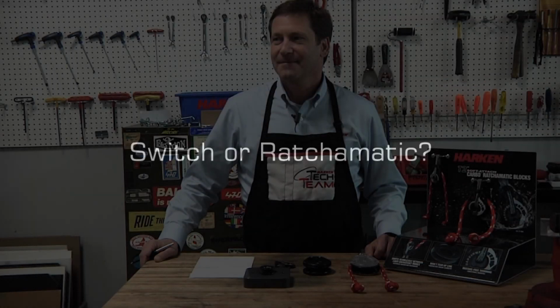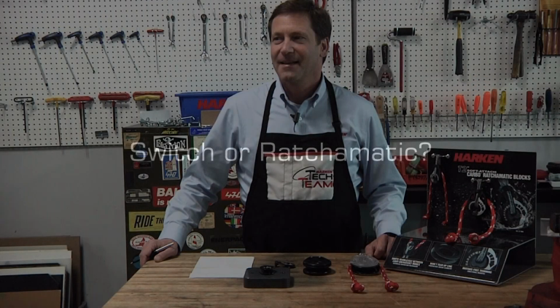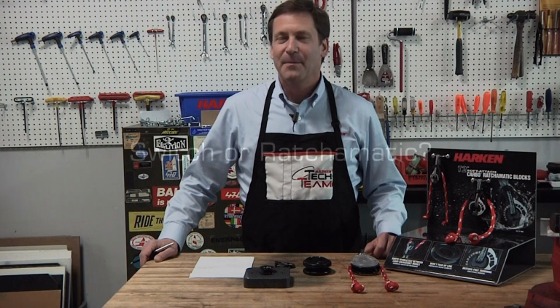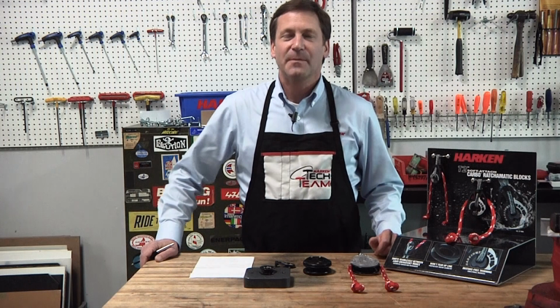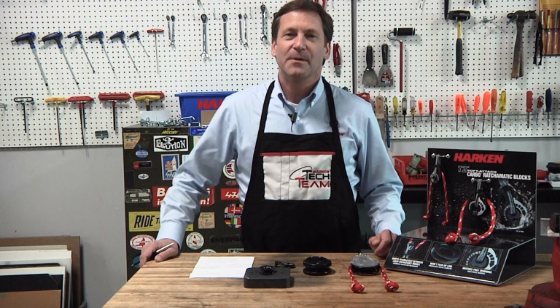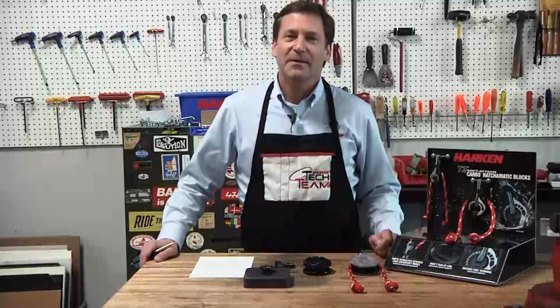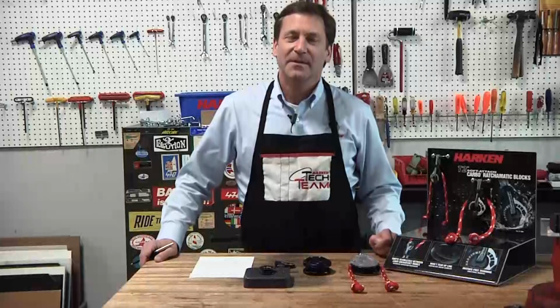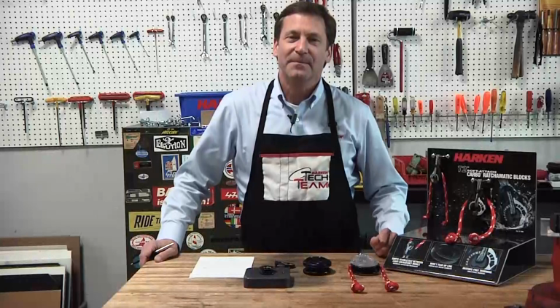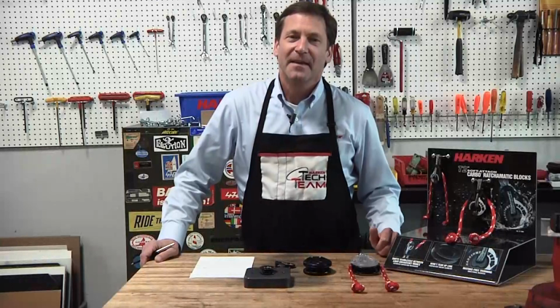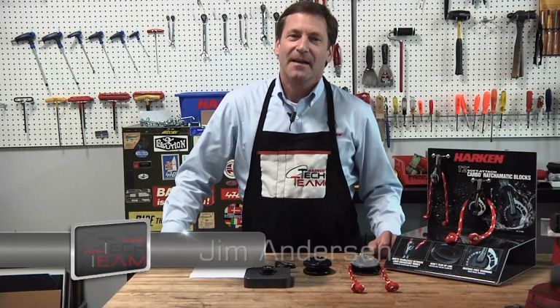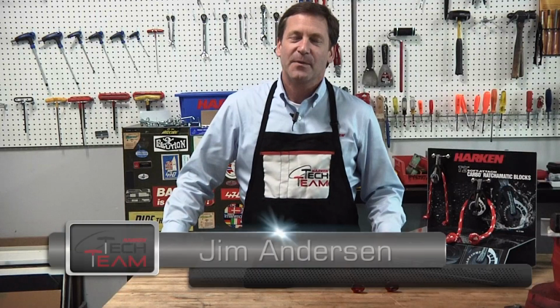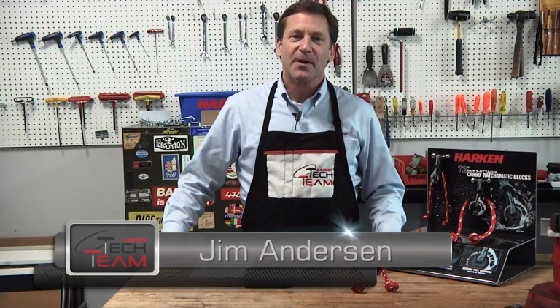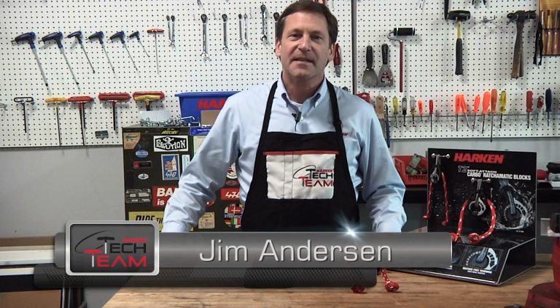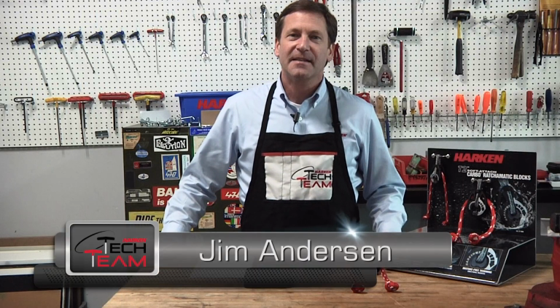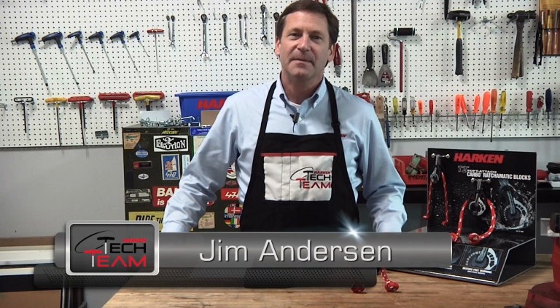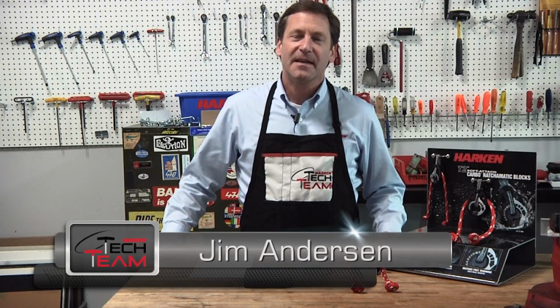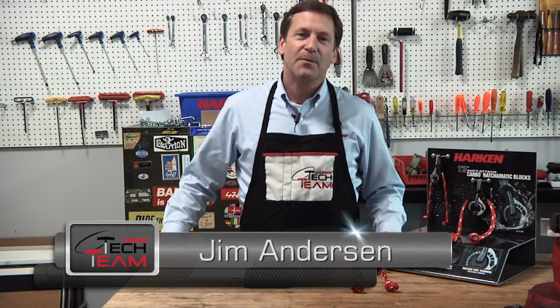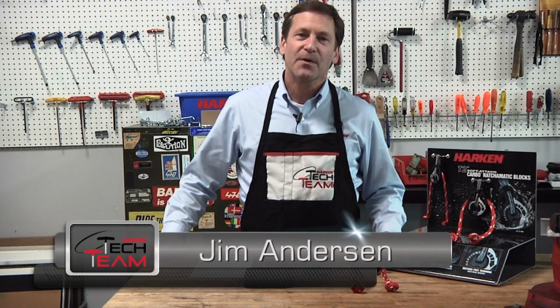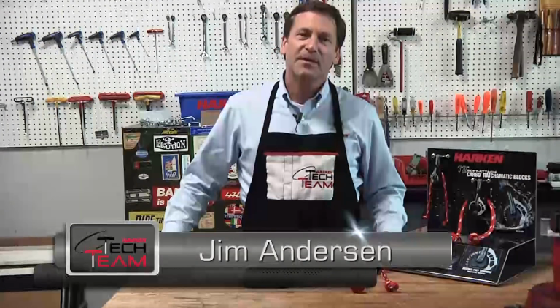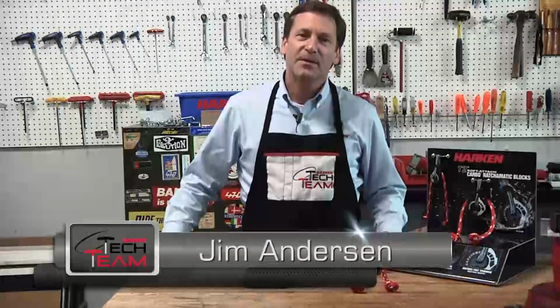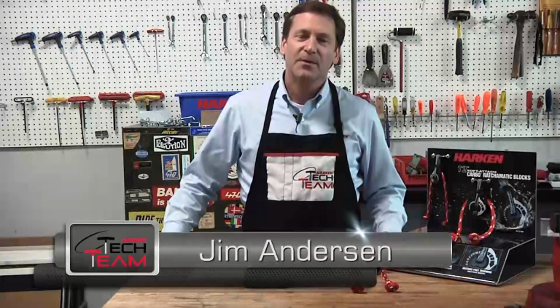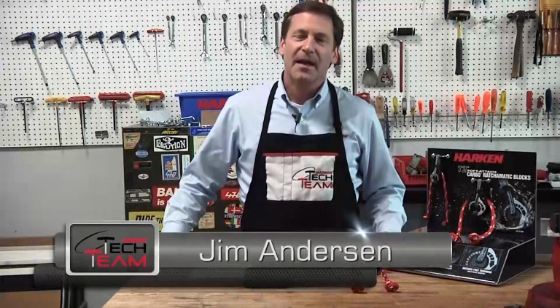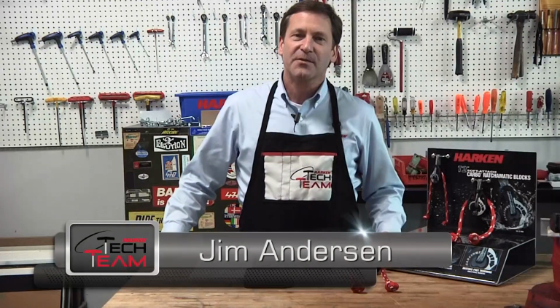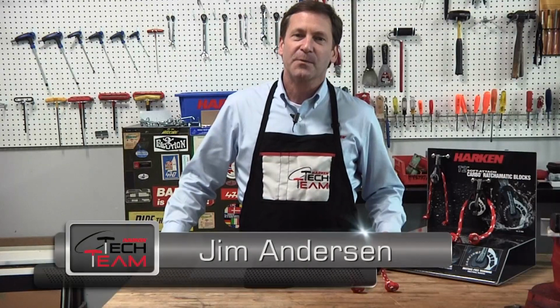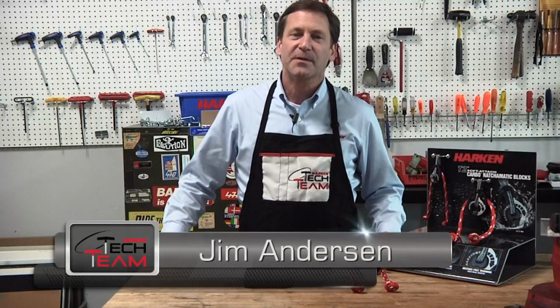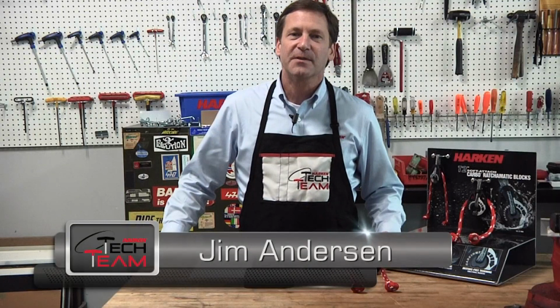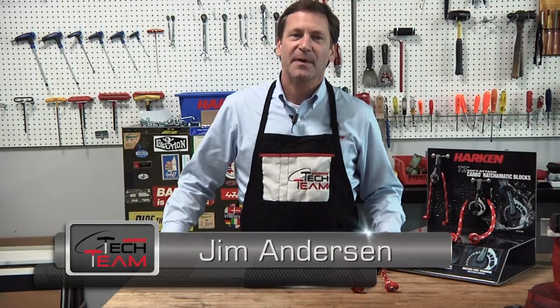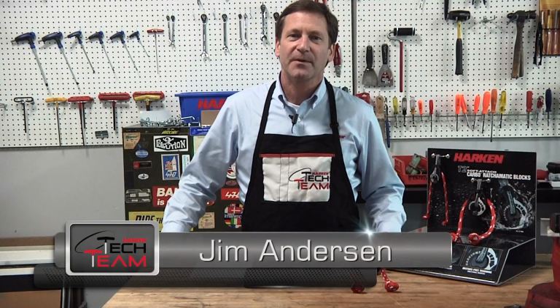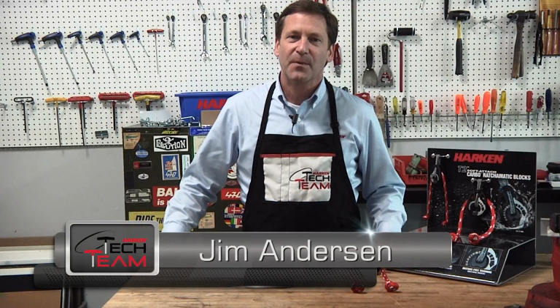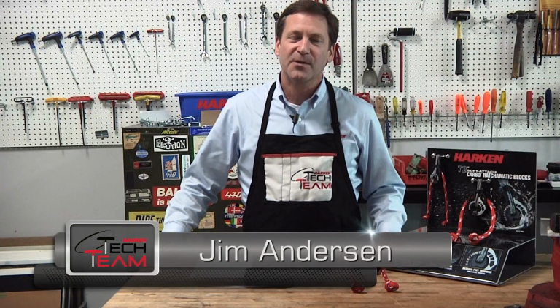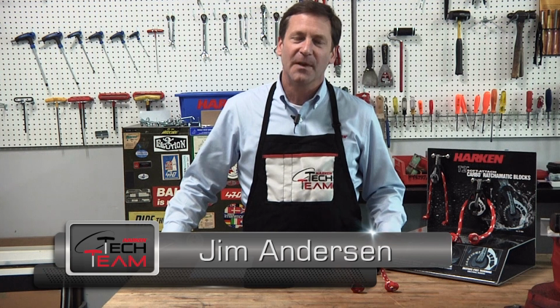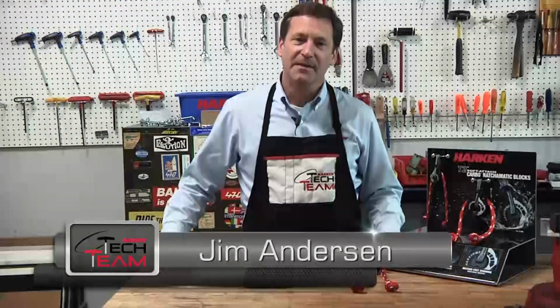Hi, my name is Jim Anderson. I'm with the Harken Tech team and today we're going to answer some questions about ratchet blocks.